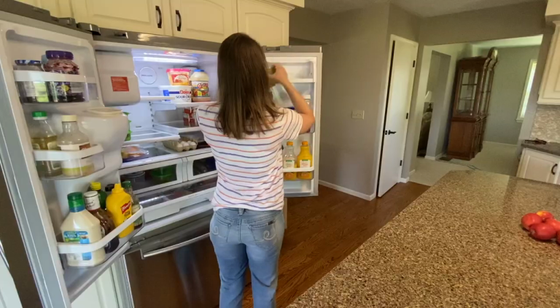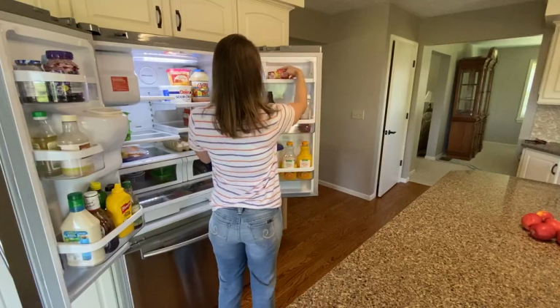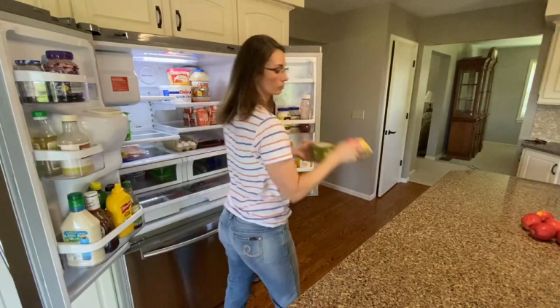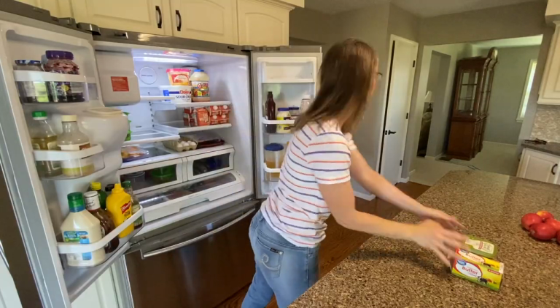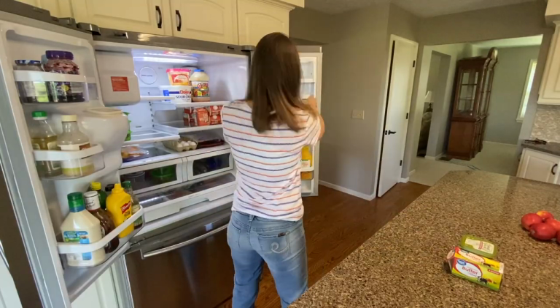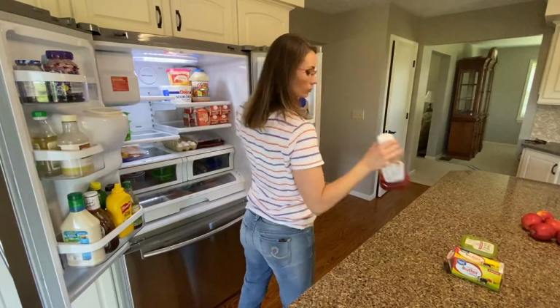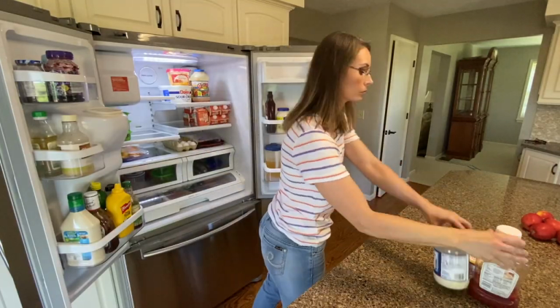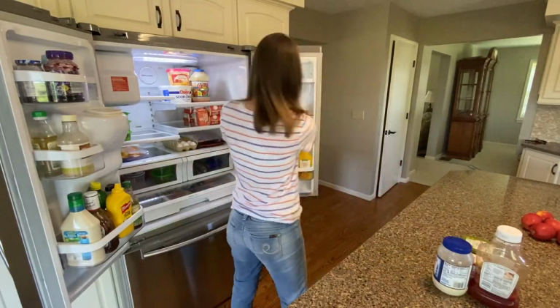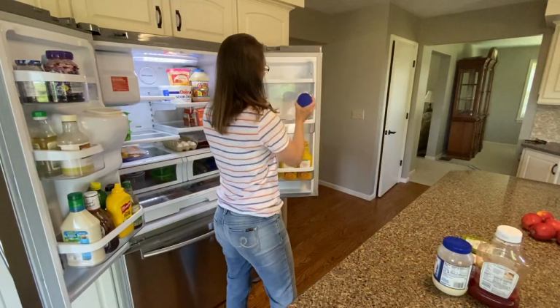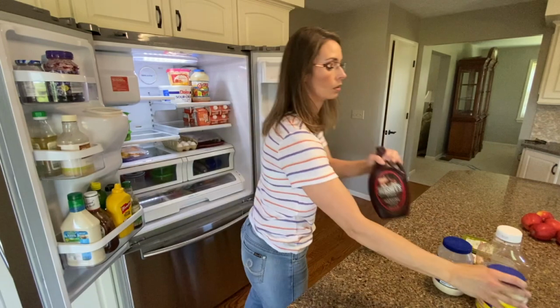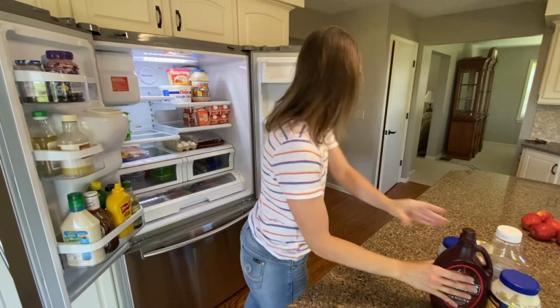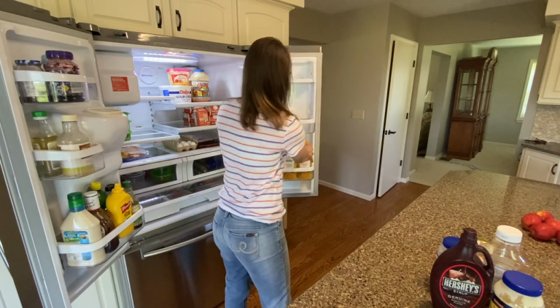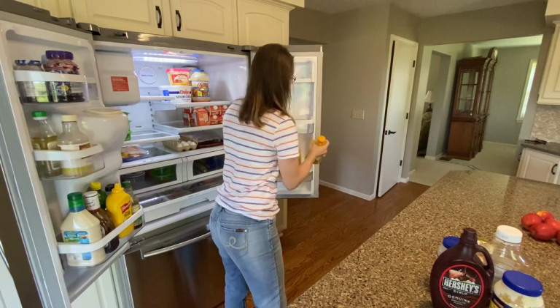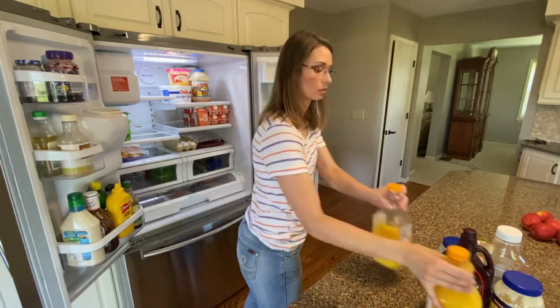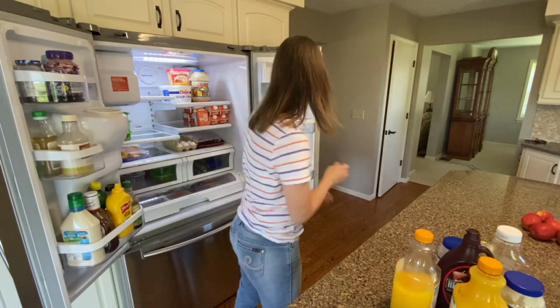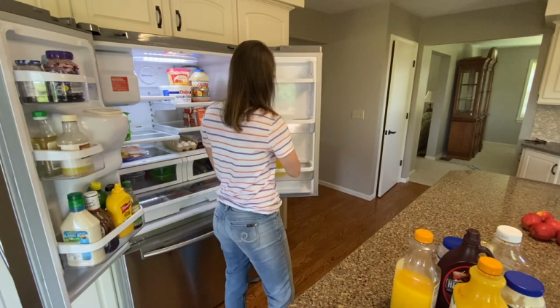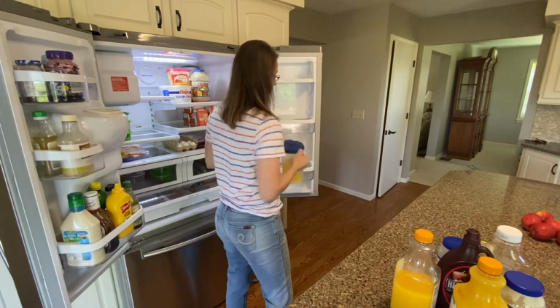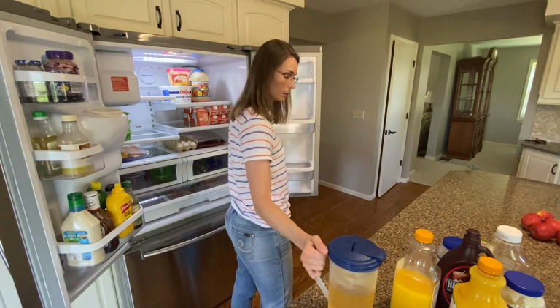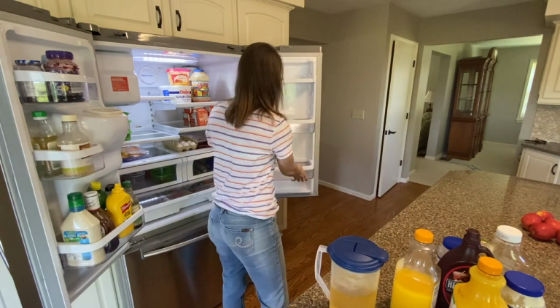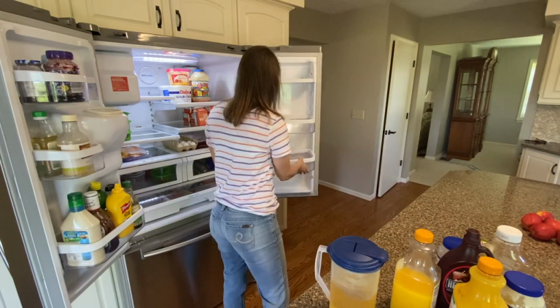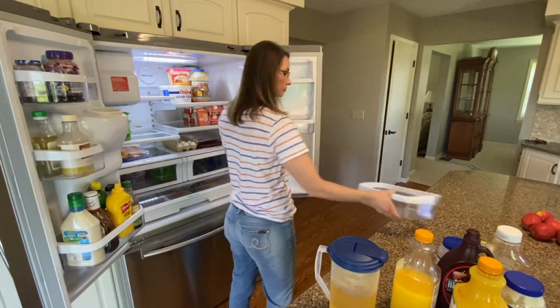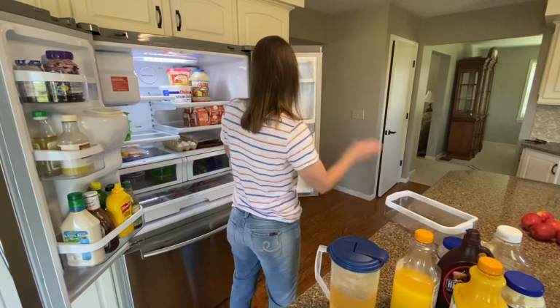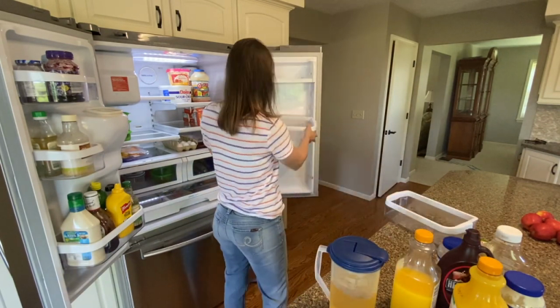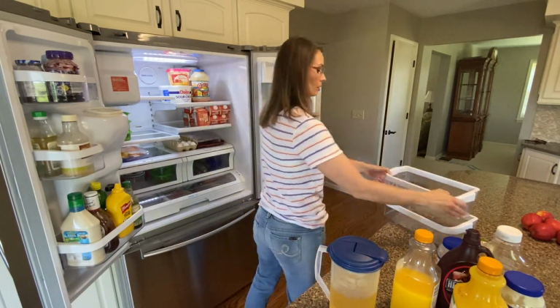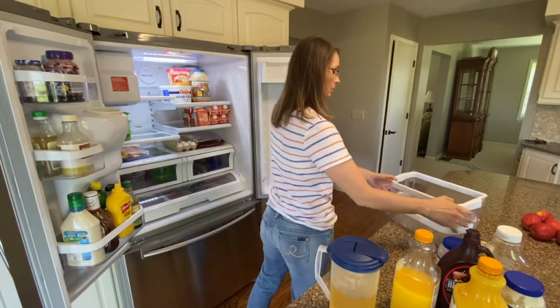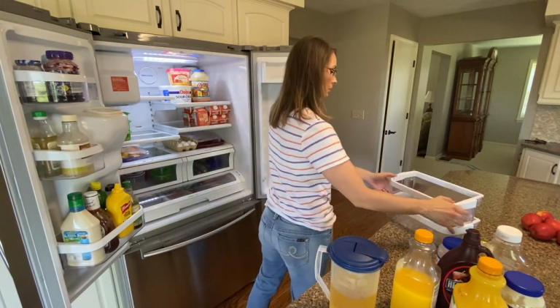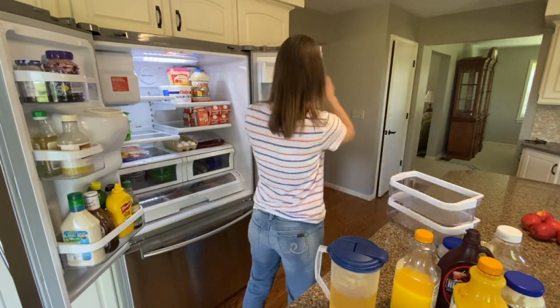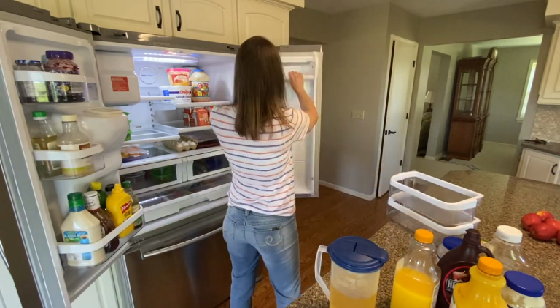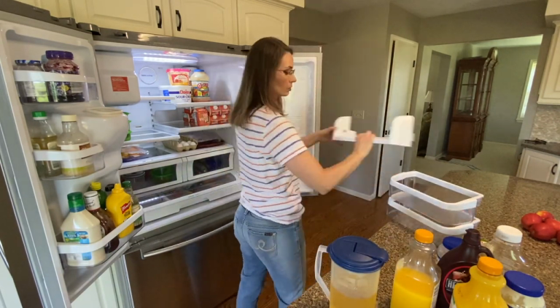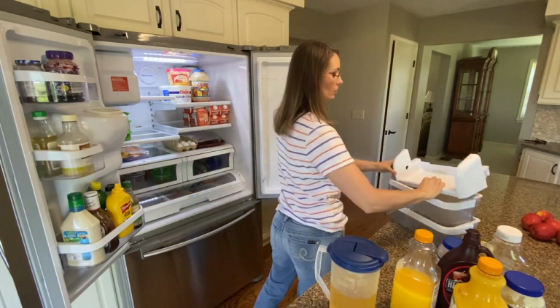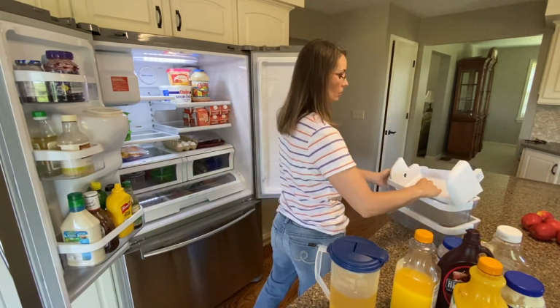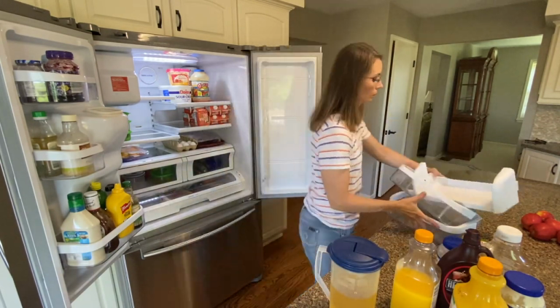If you're interested in how I organize my refrigerator, just hold tight and you'll see that at the end of the video.